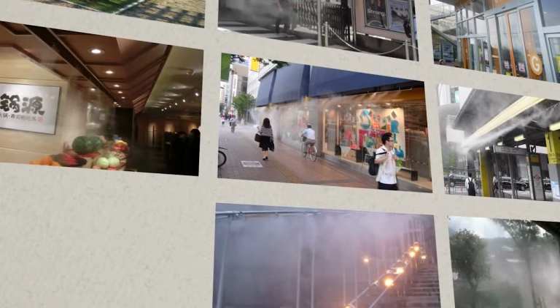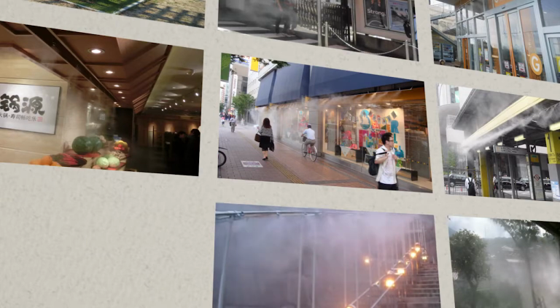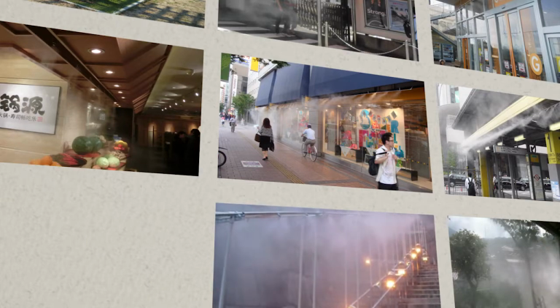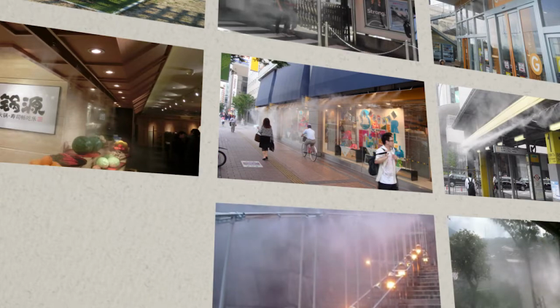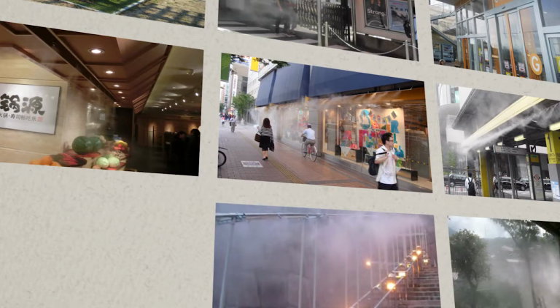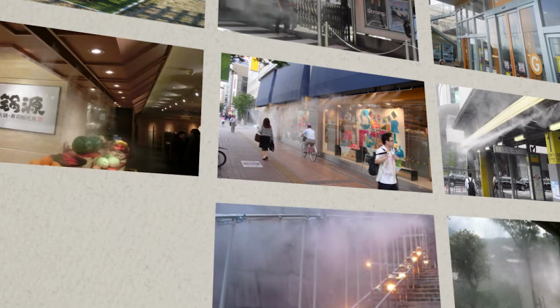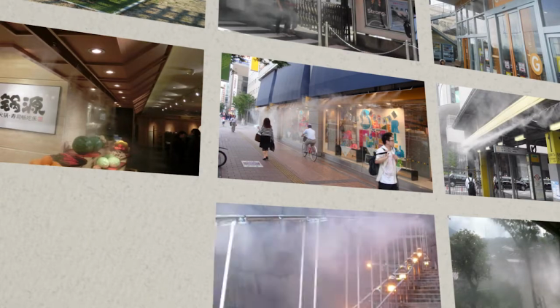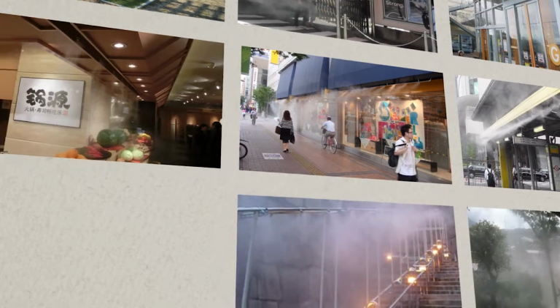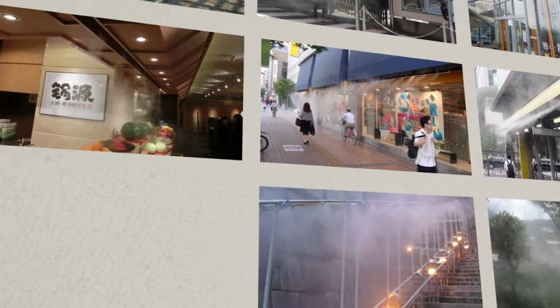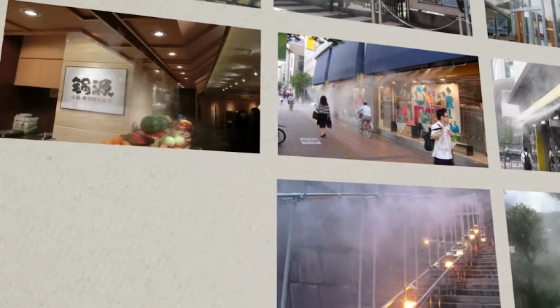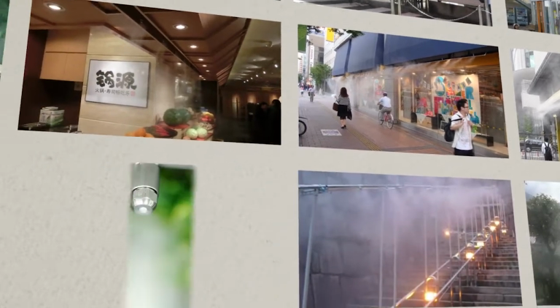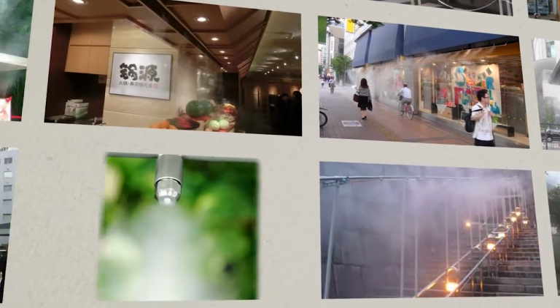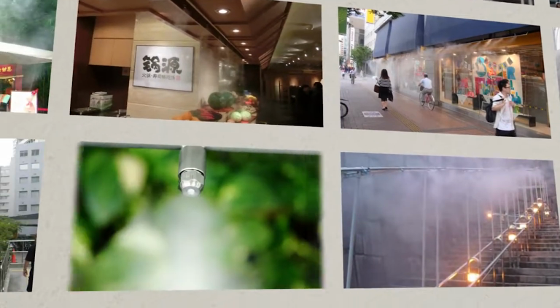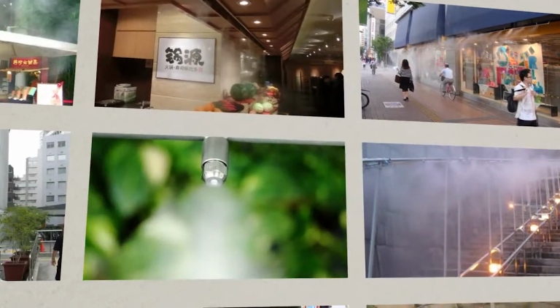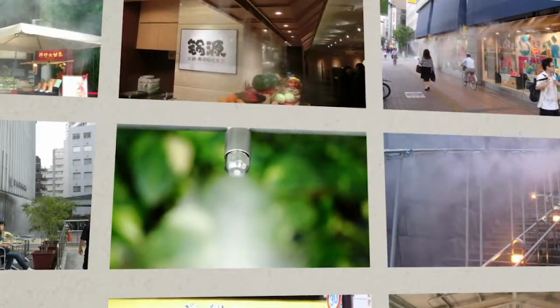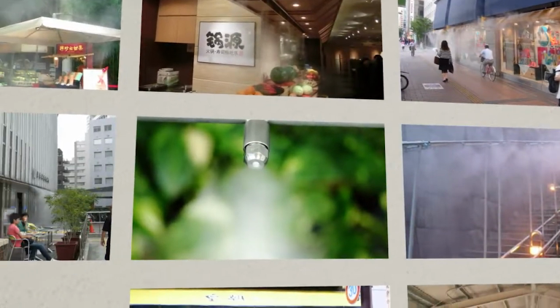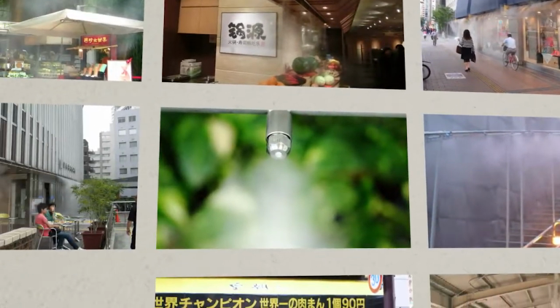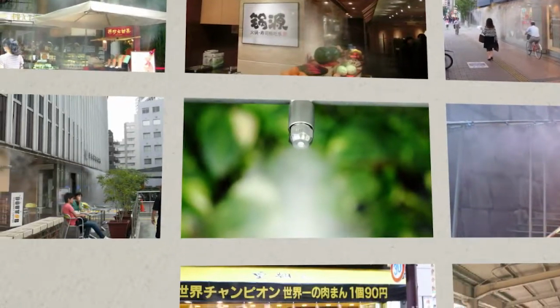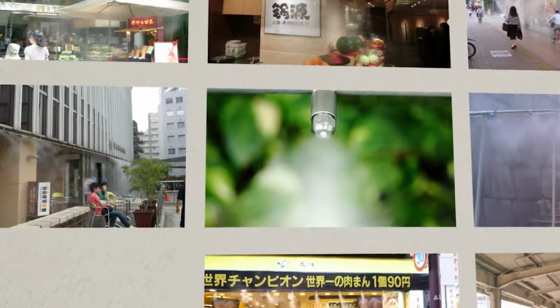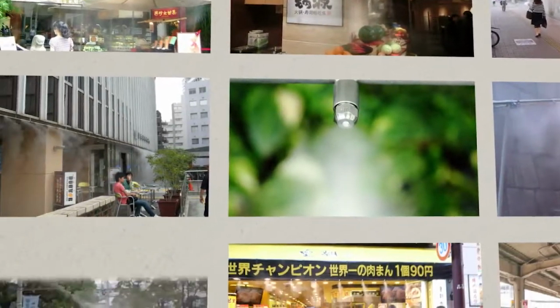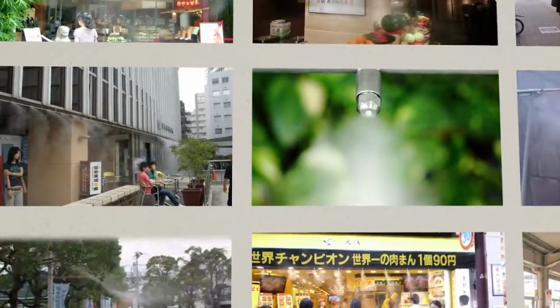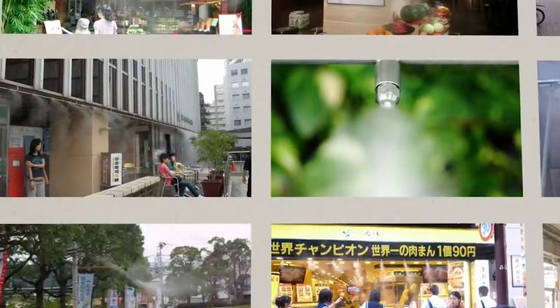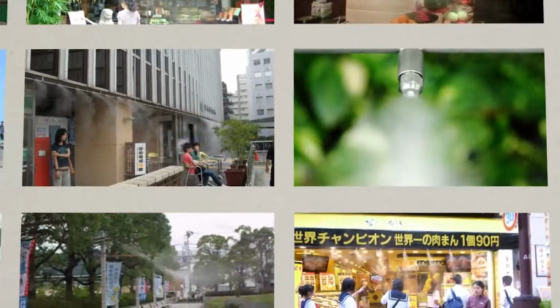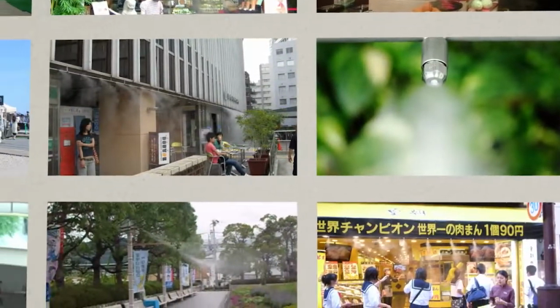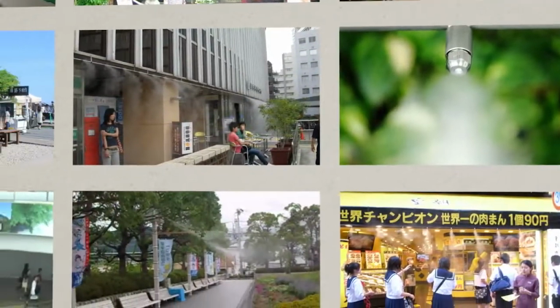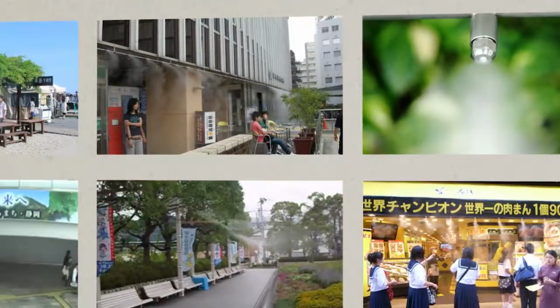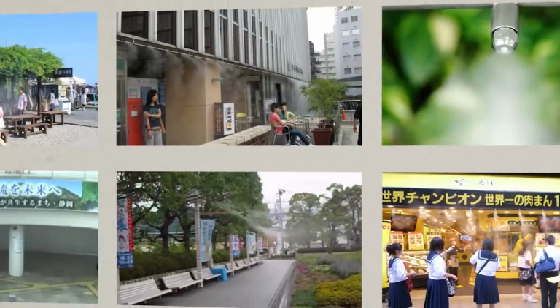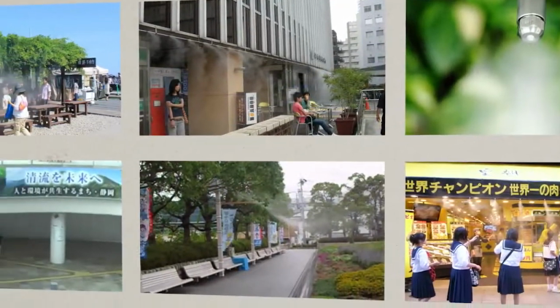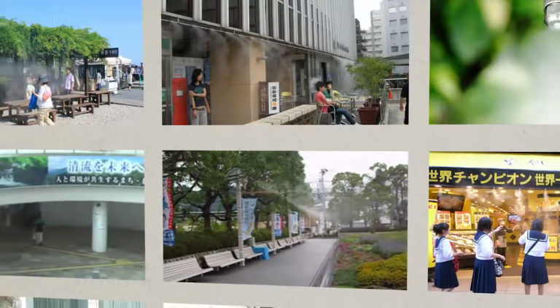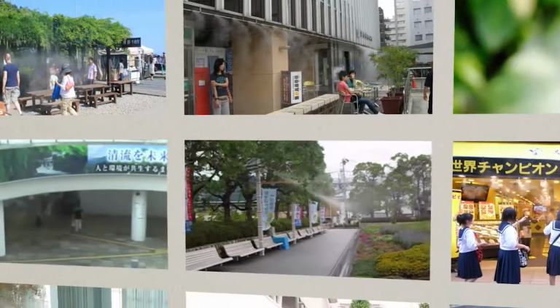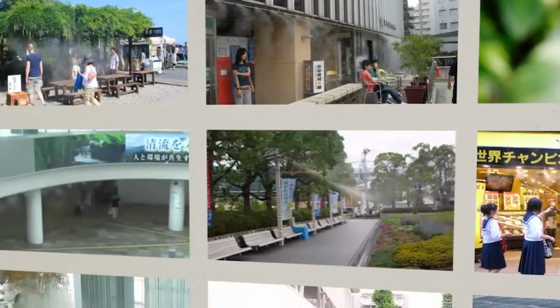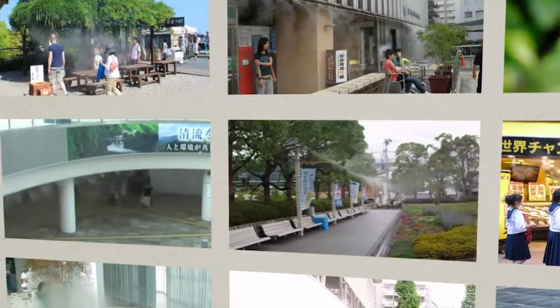The Ryome system is earning praise in all sorts of fields and all sorts of places.